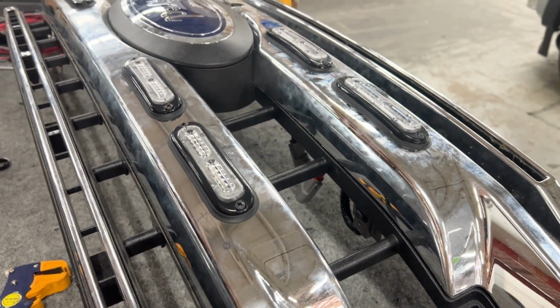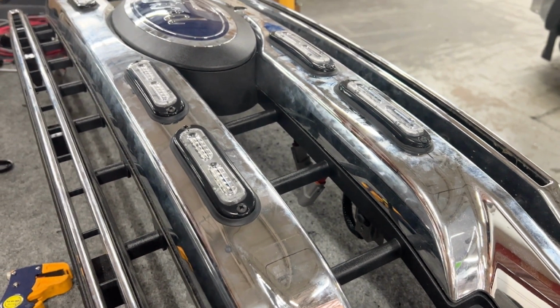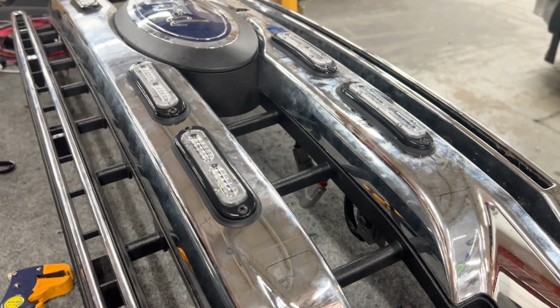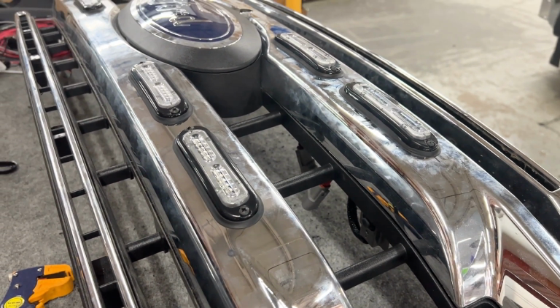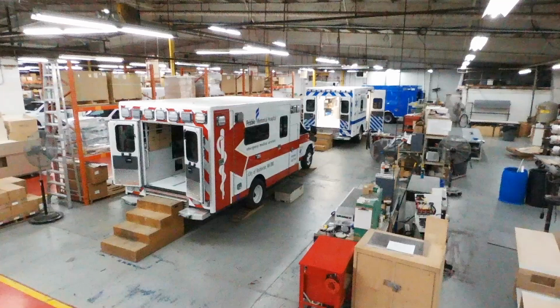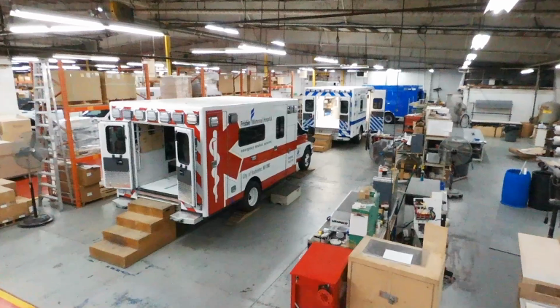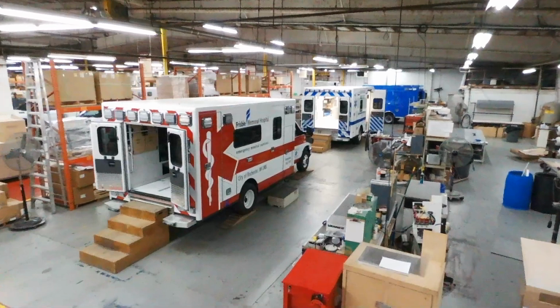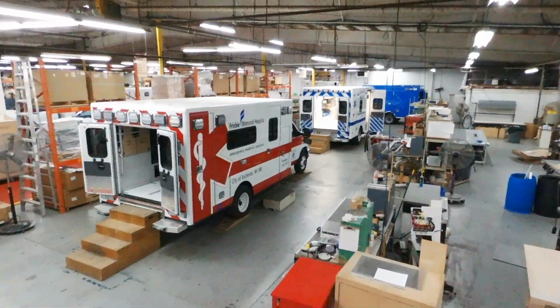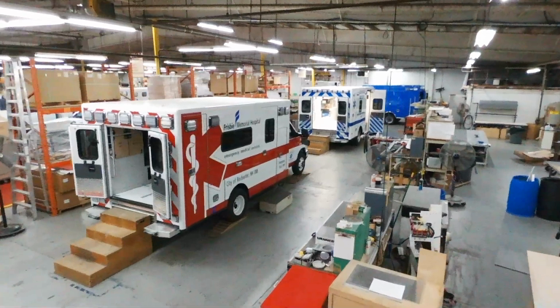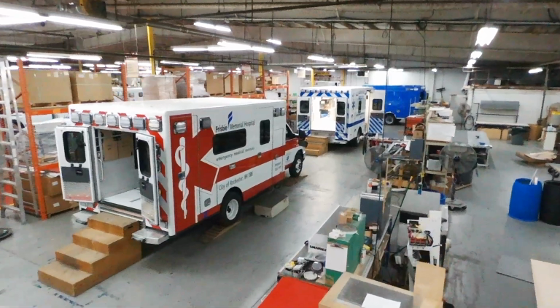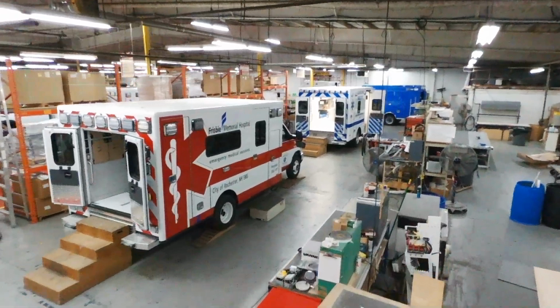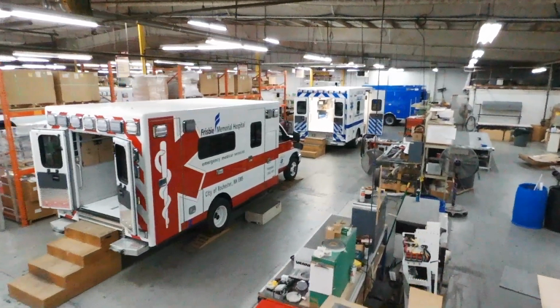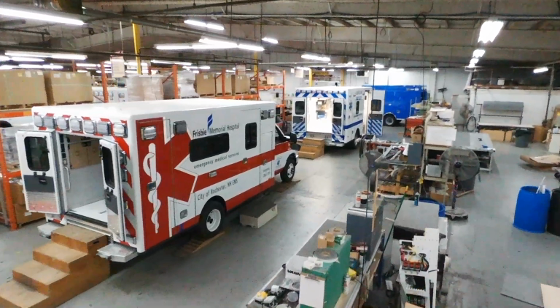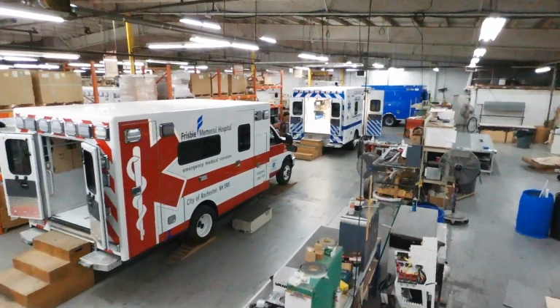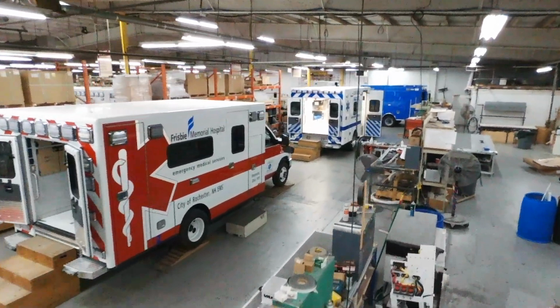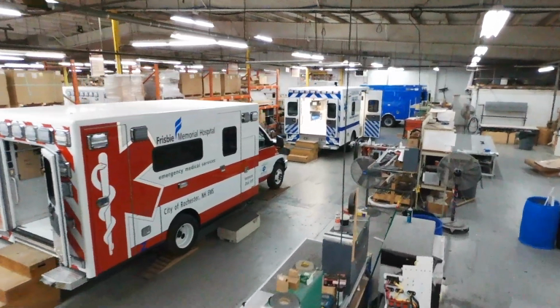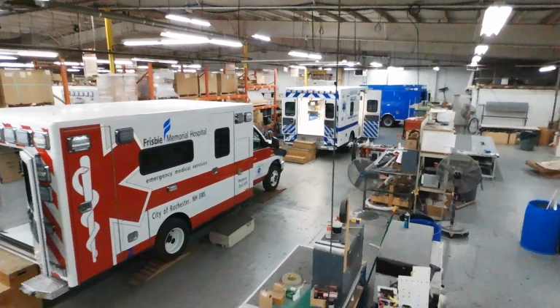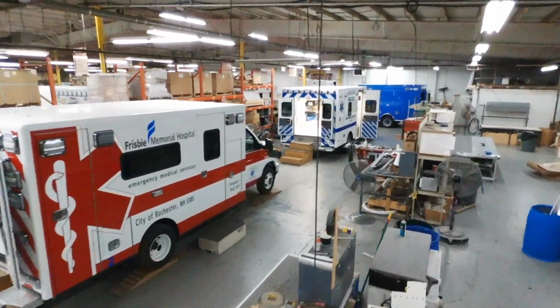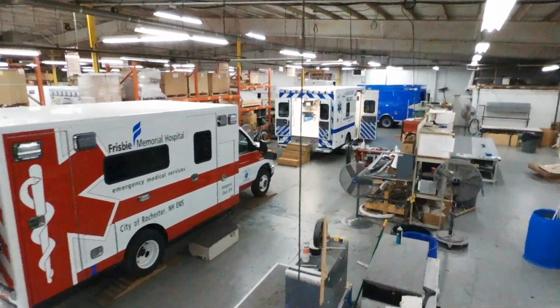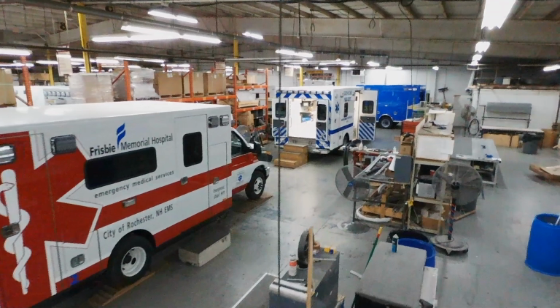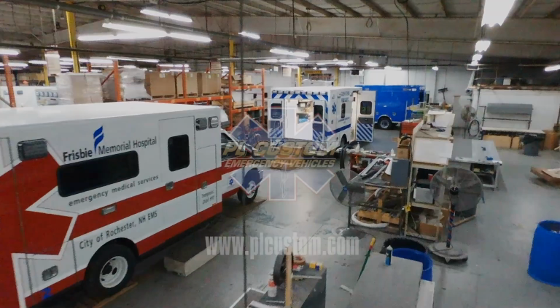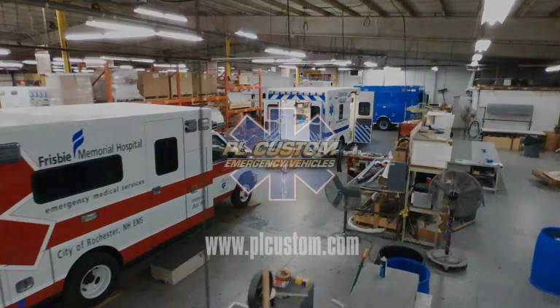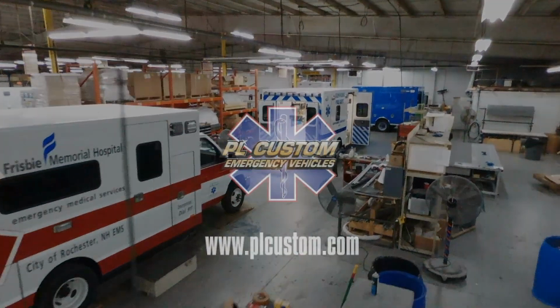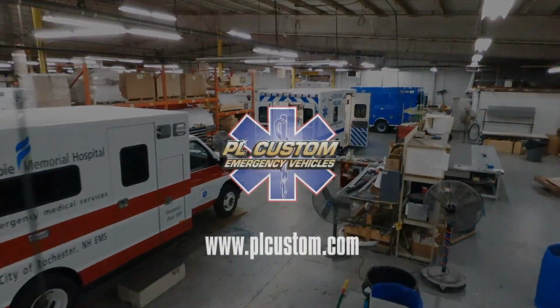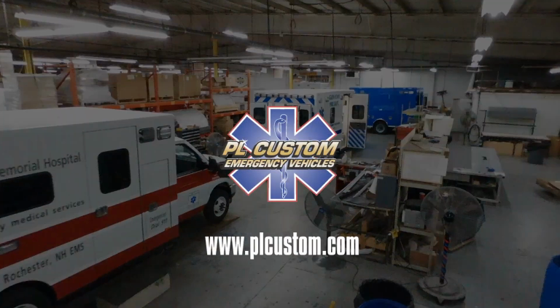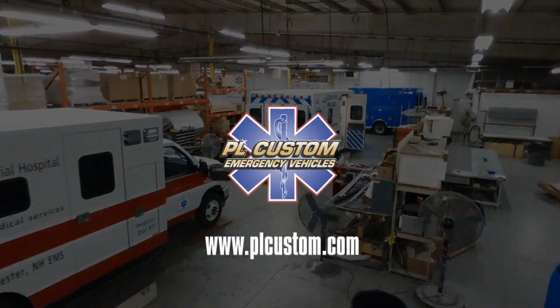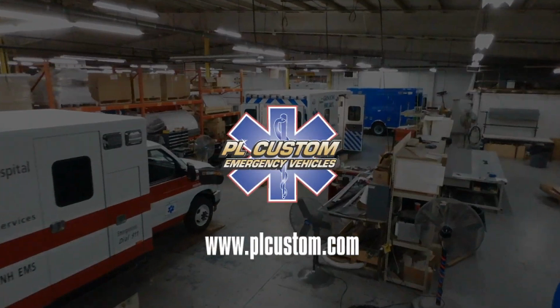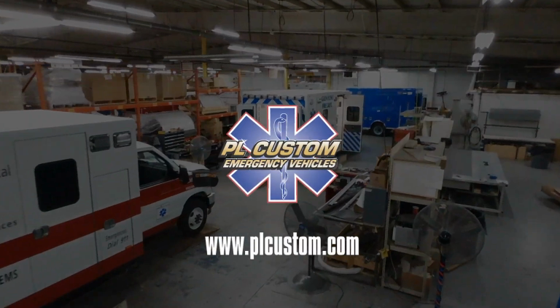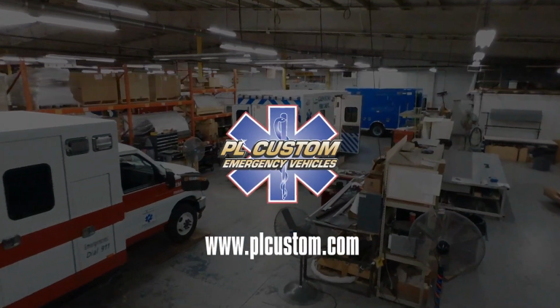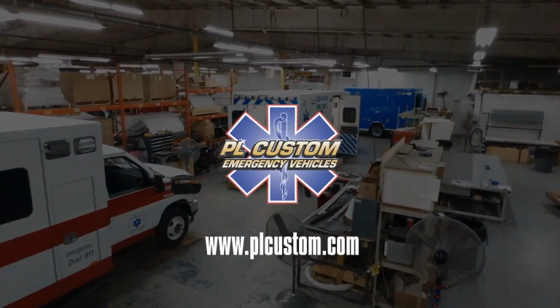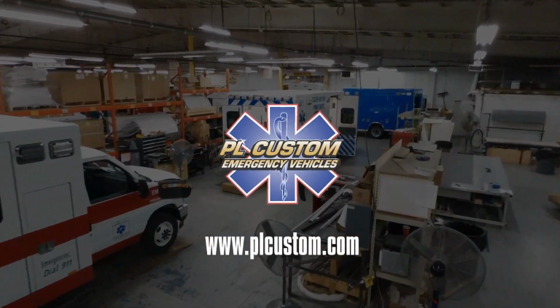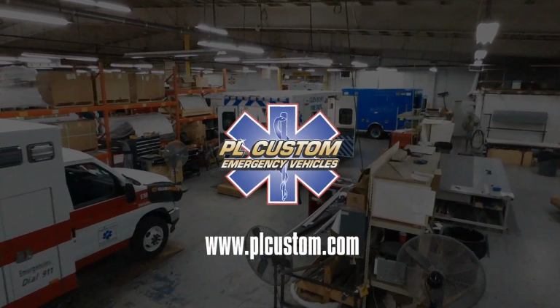Stay tuned for more videos detailing the rest of the ambulance line stages. Thanks for watching.